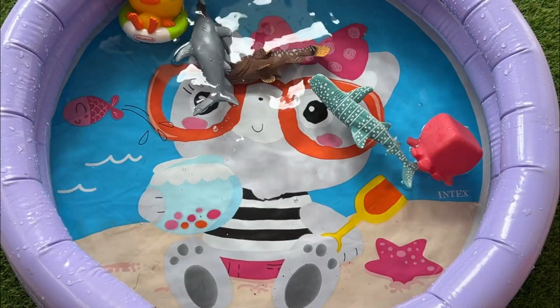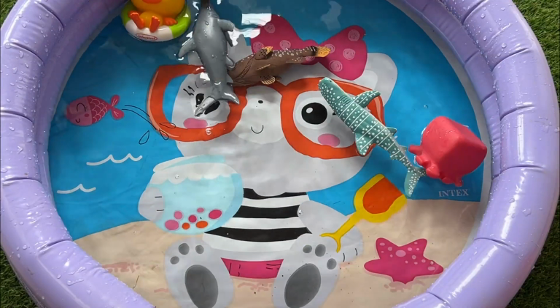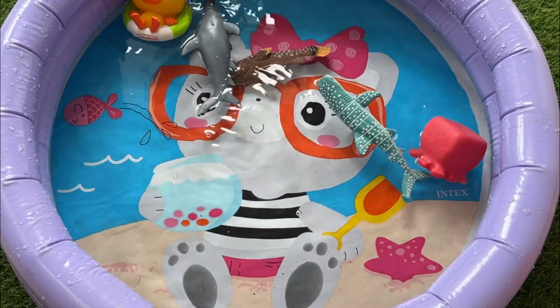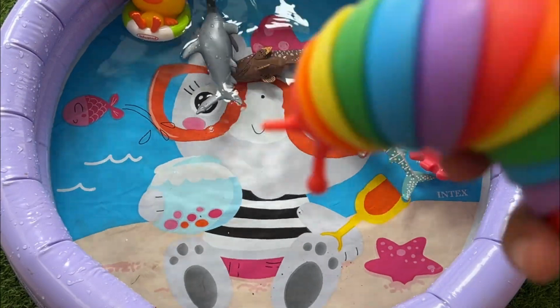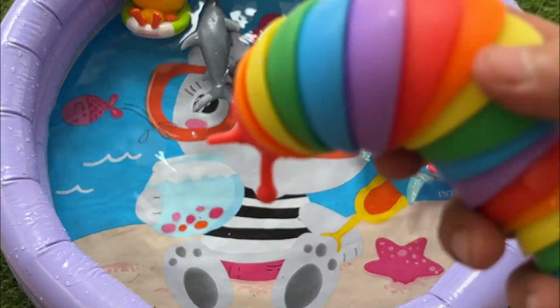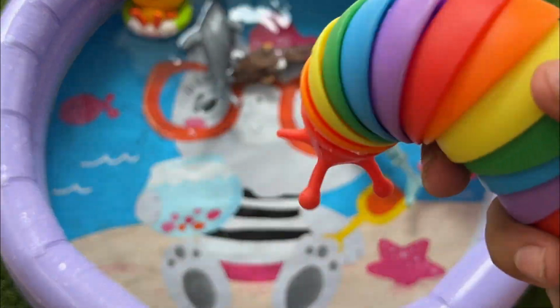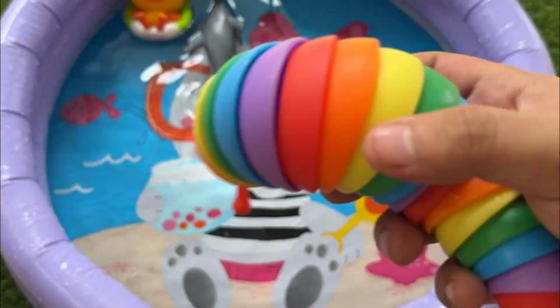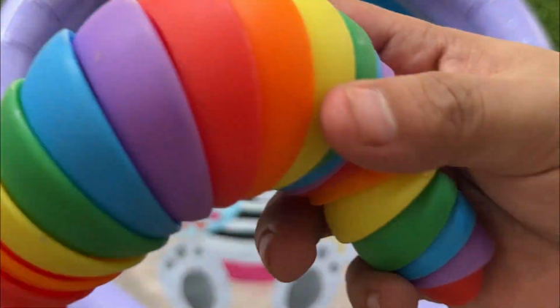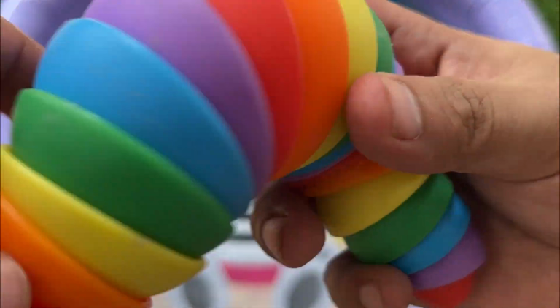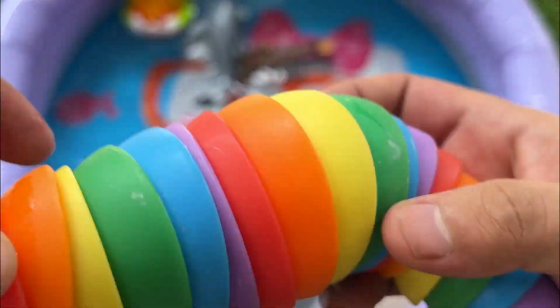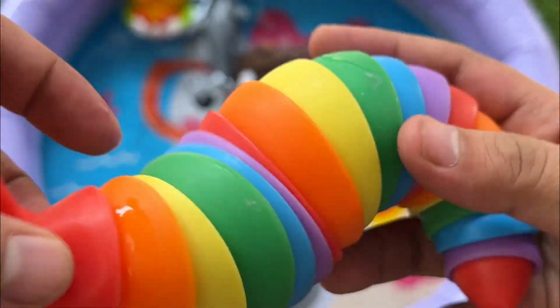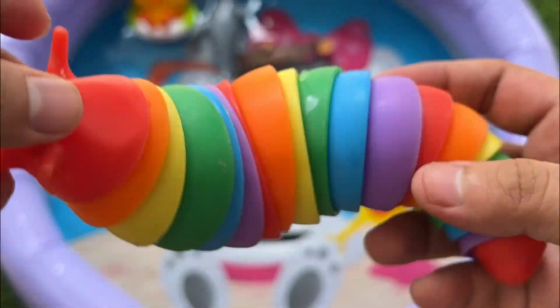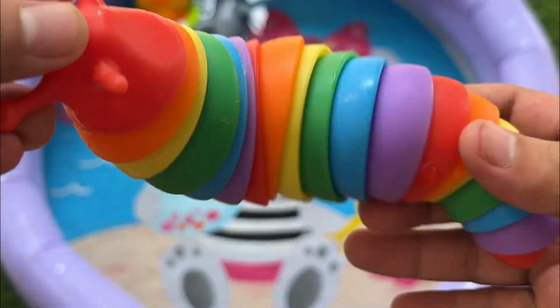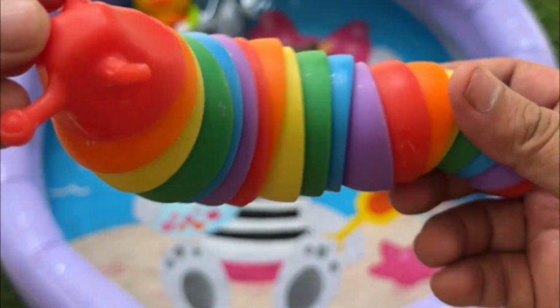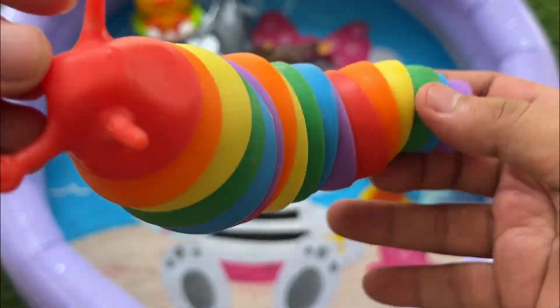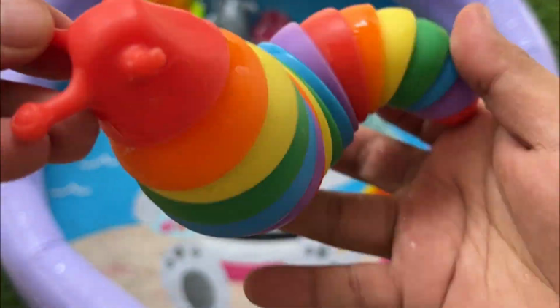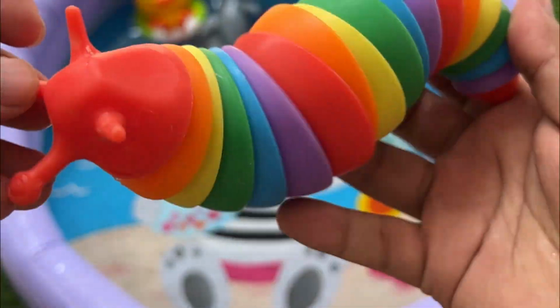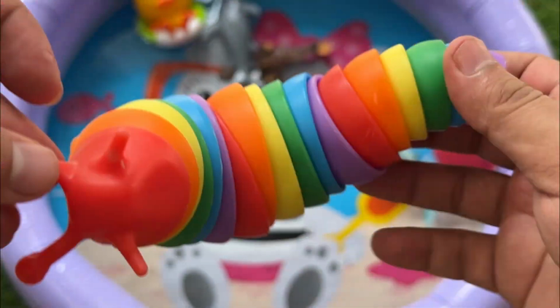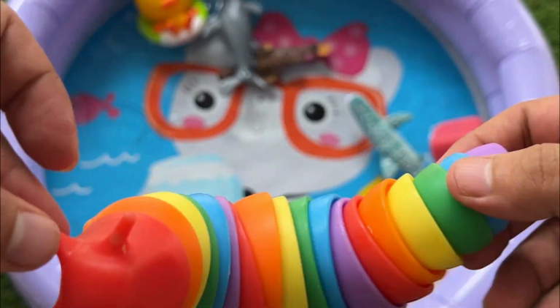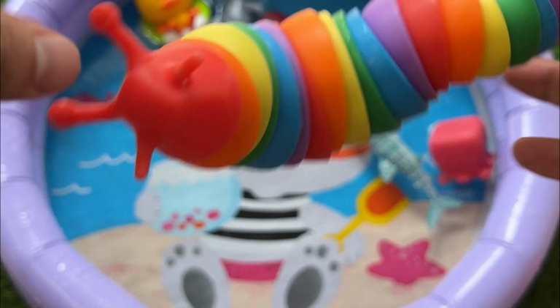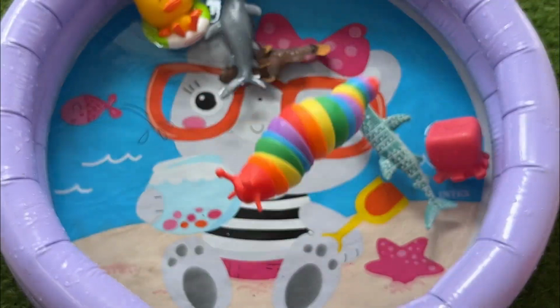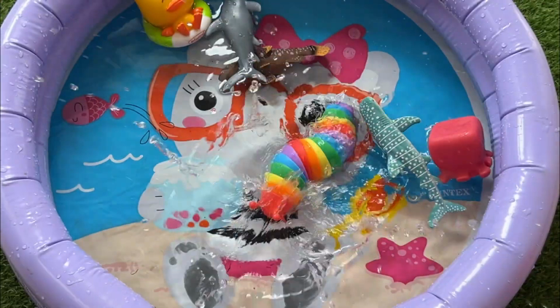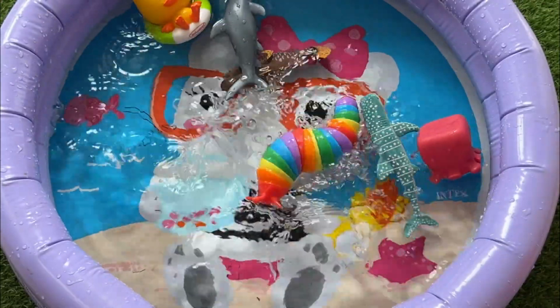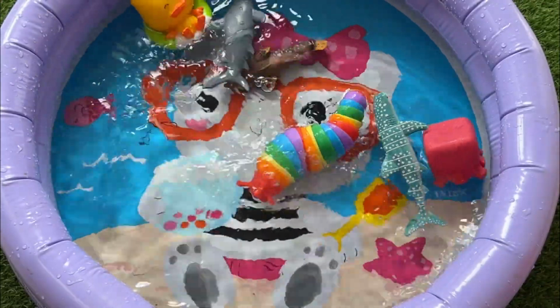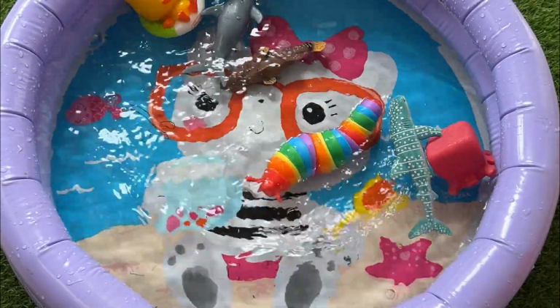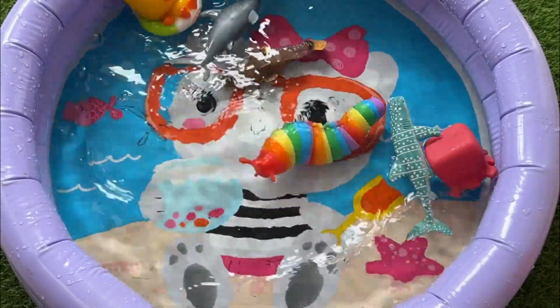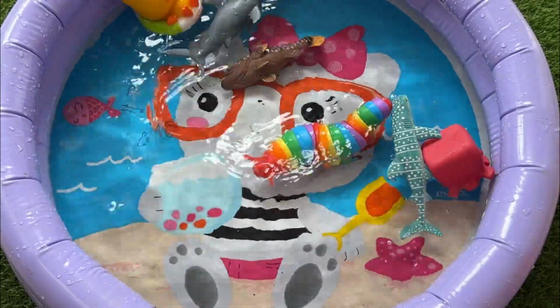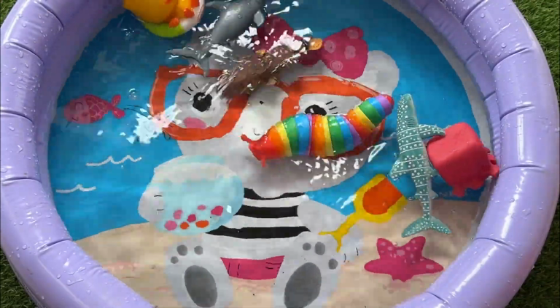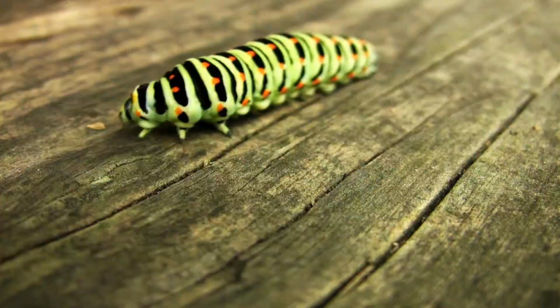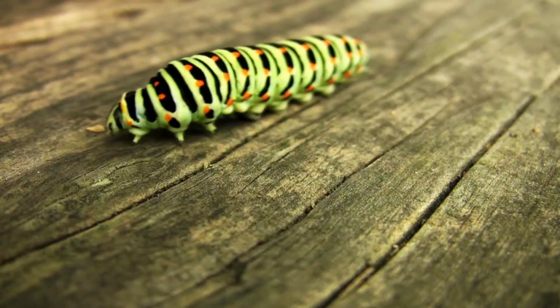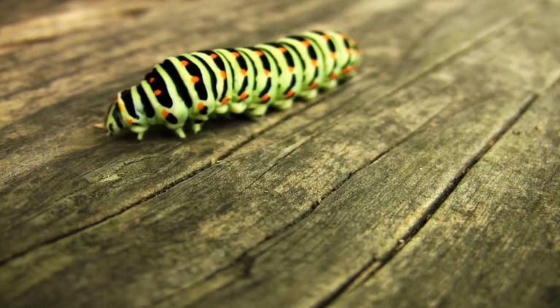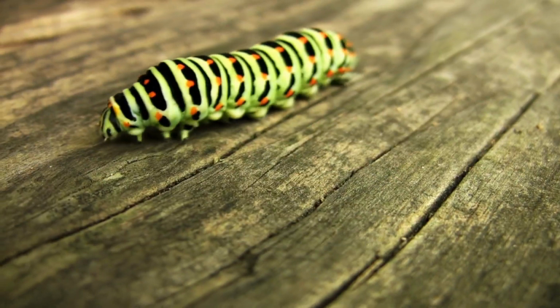Caterpillars are the larval stage of insects in the order Lepidoptera, which includes butterflies and moths.